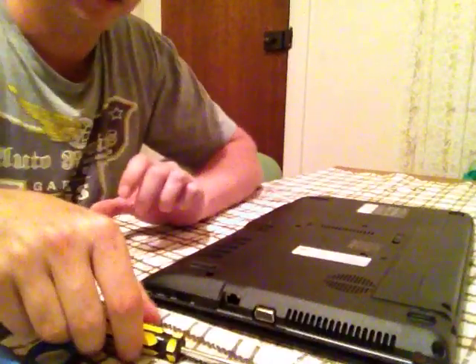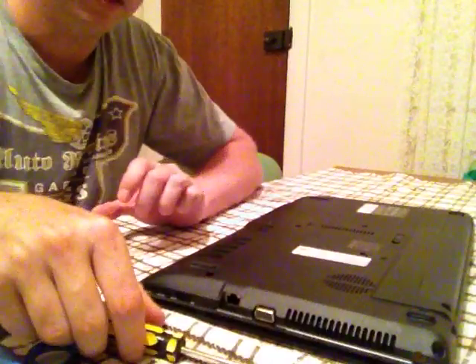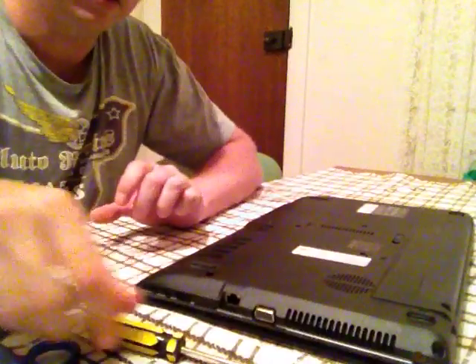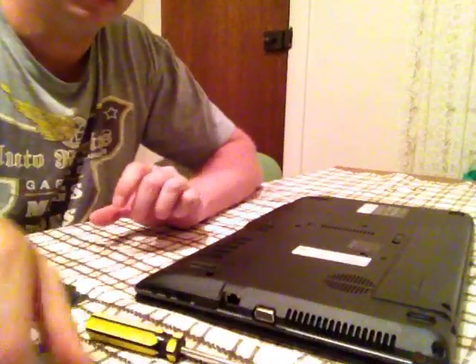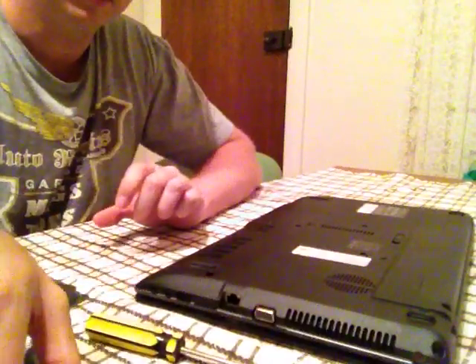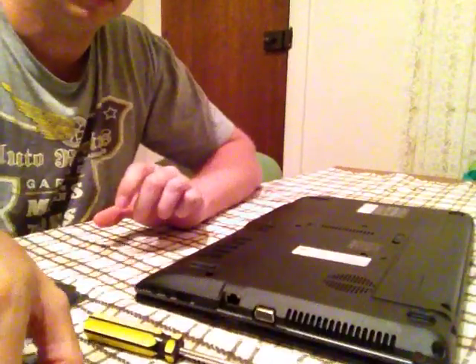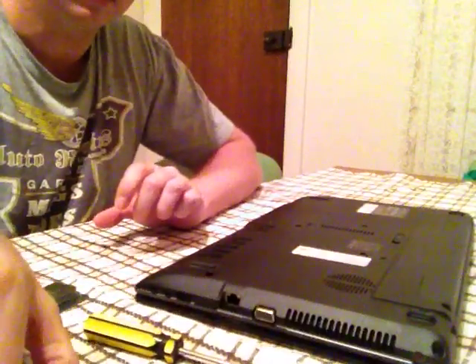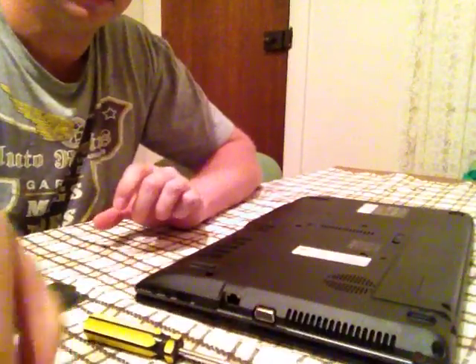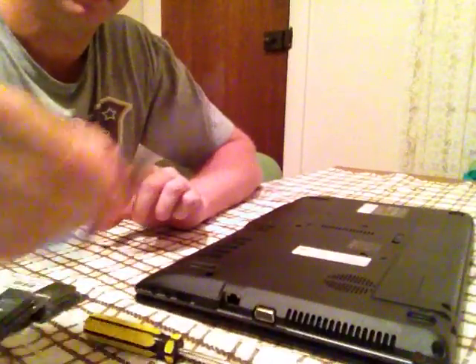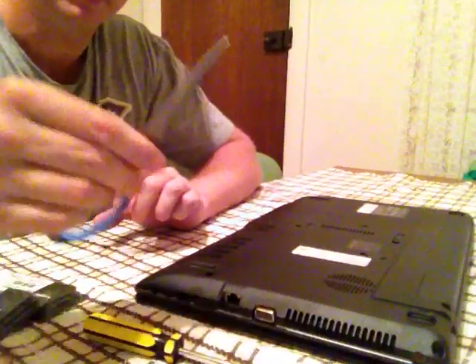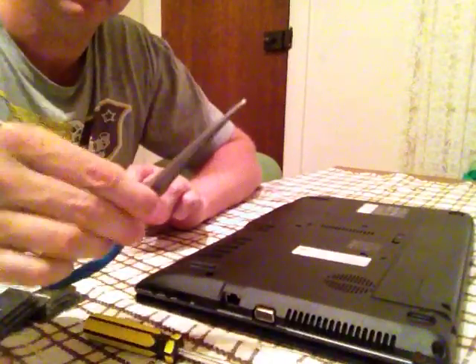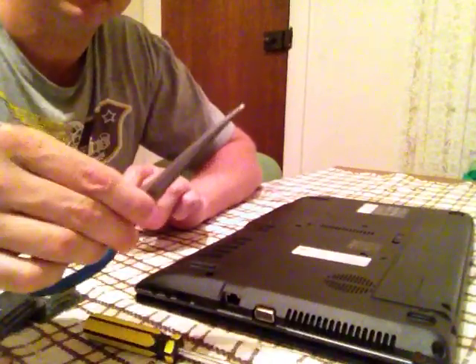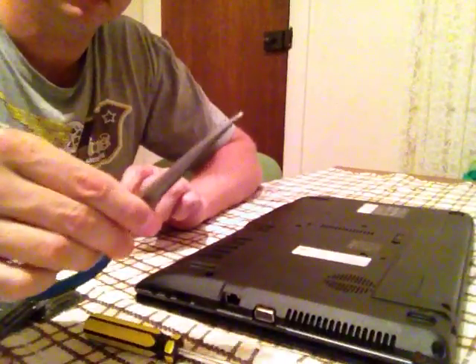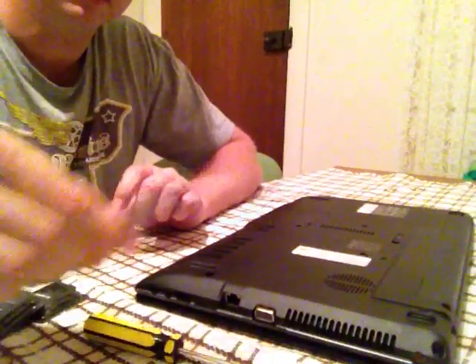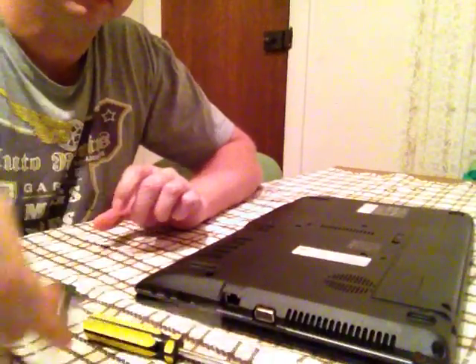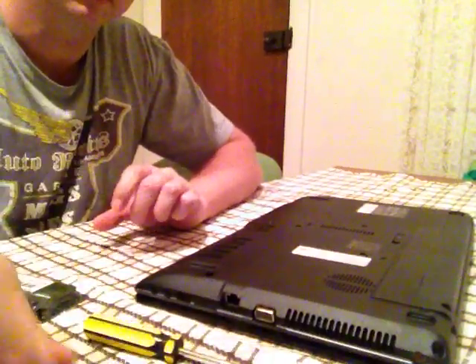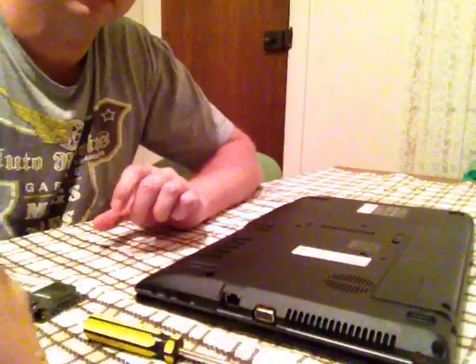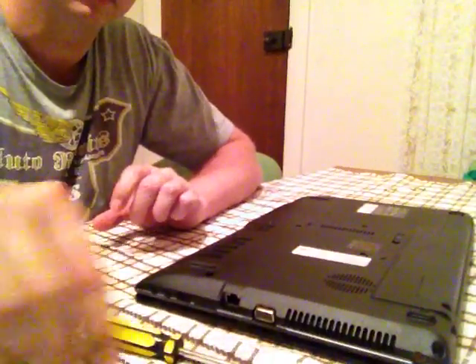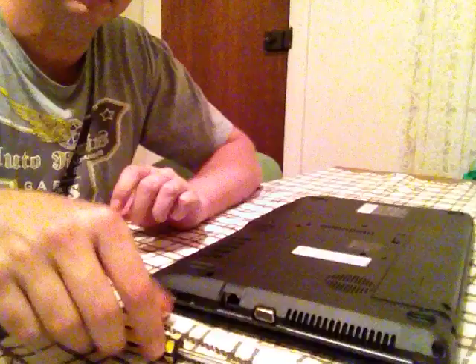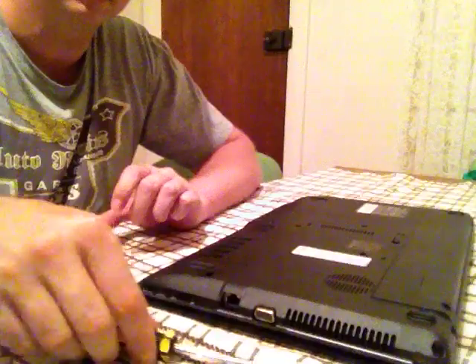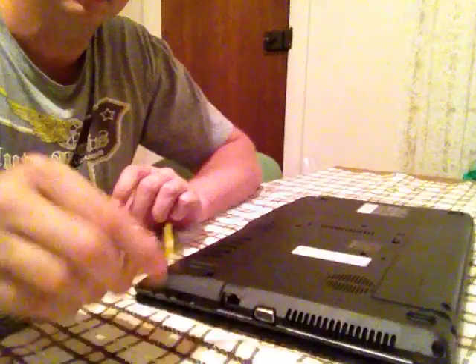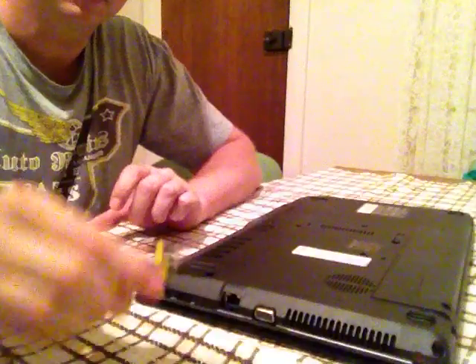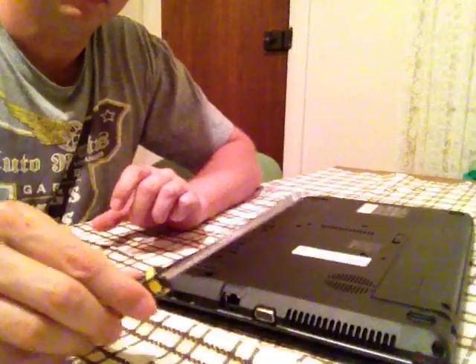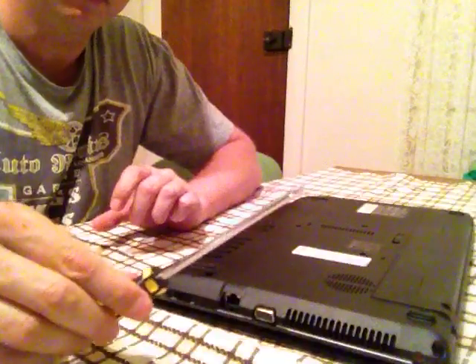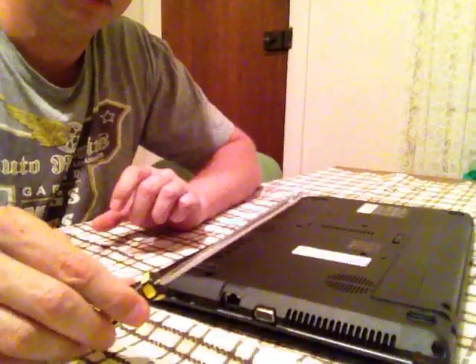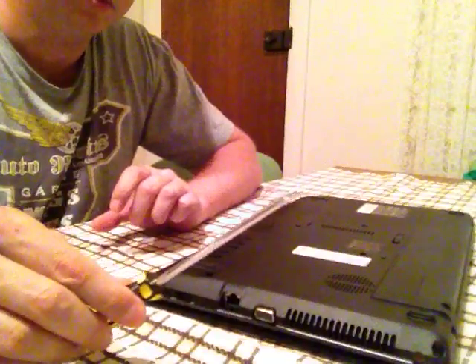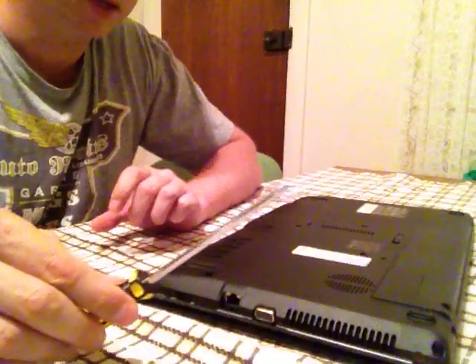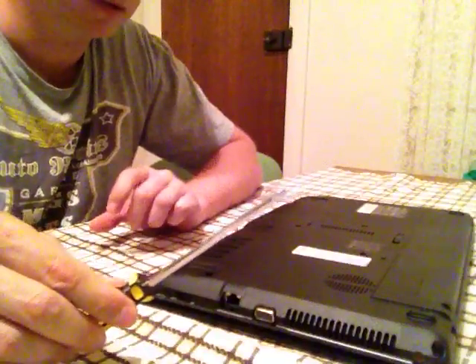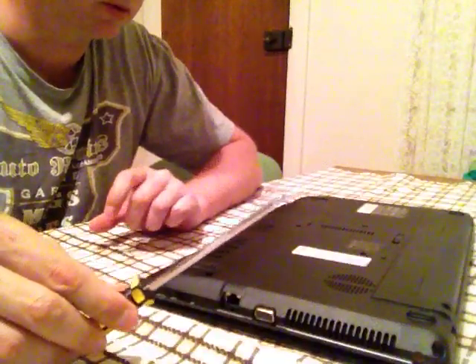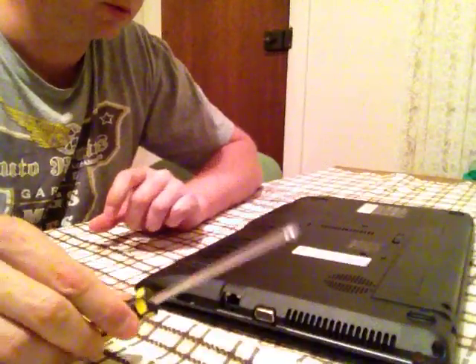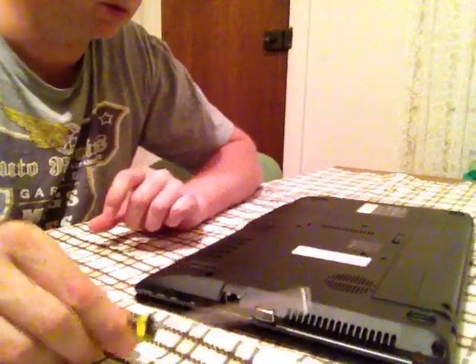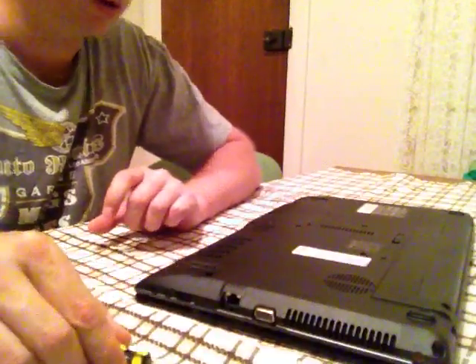What we're going to need: a pair of scissors and a Phillips head screwdriver.